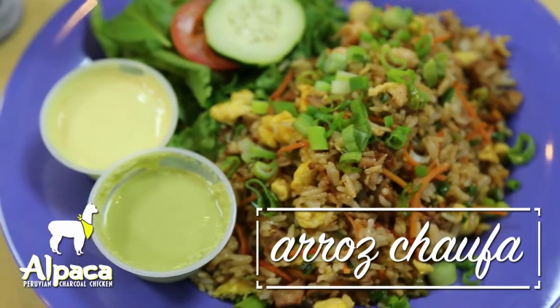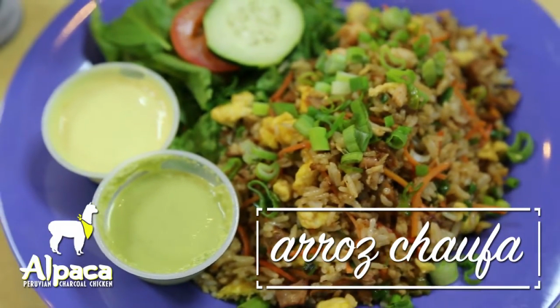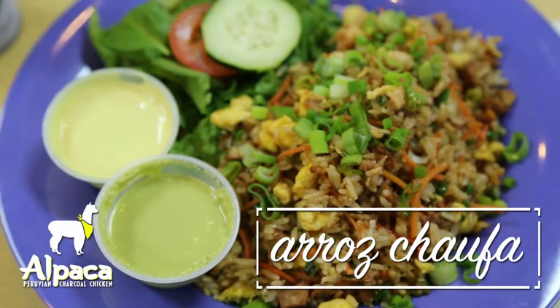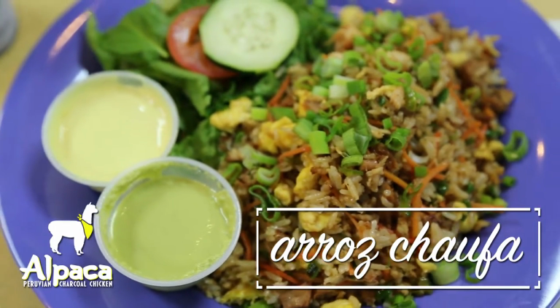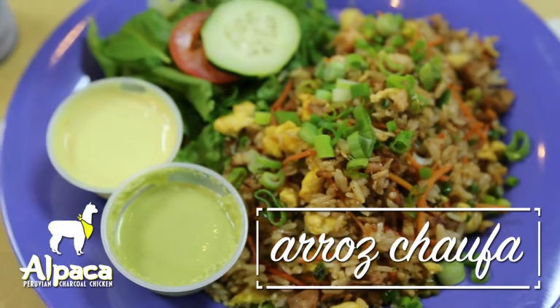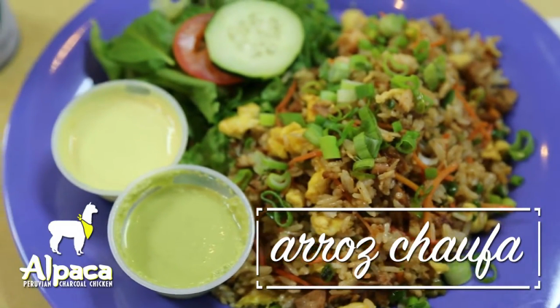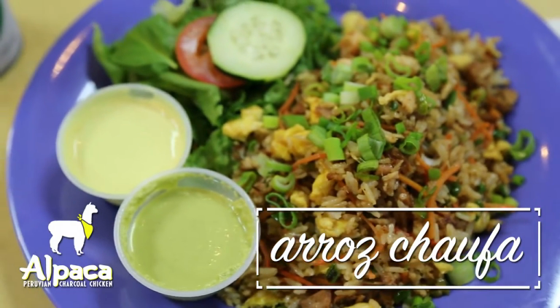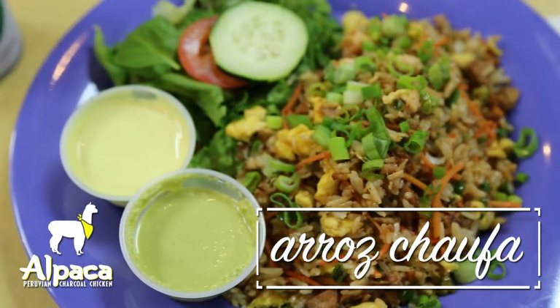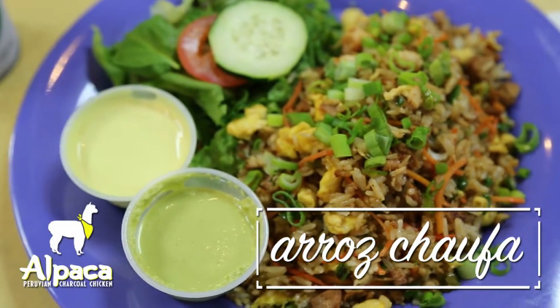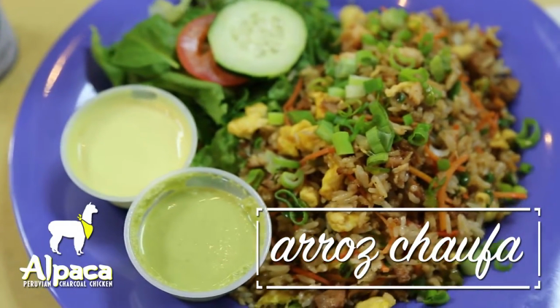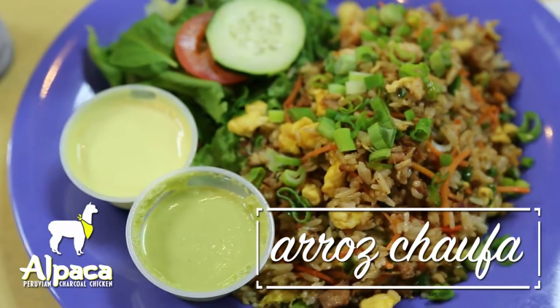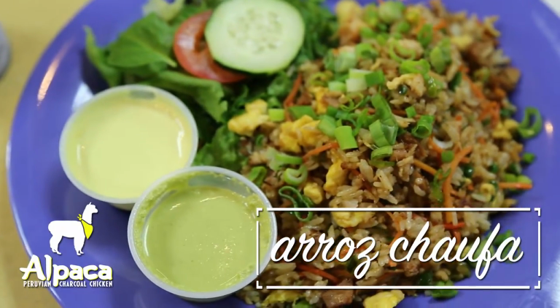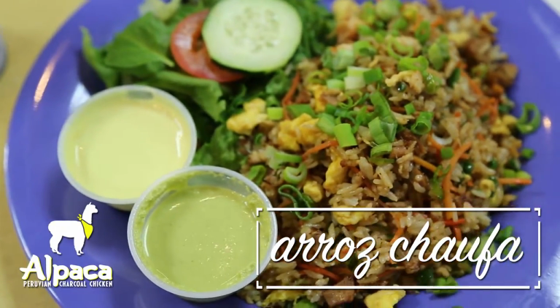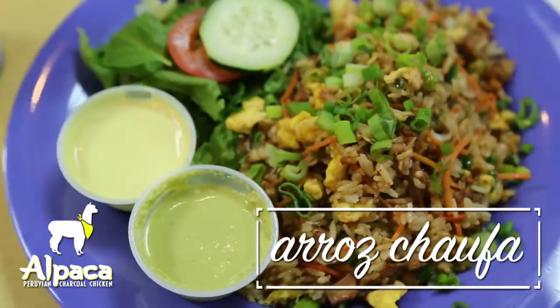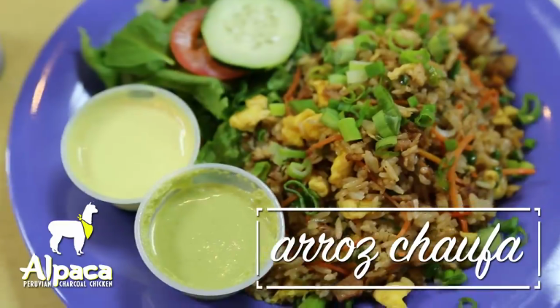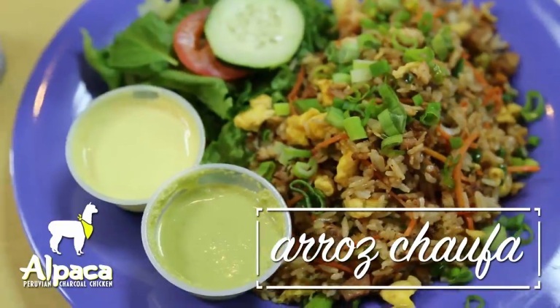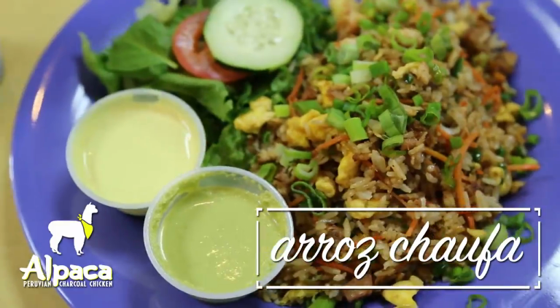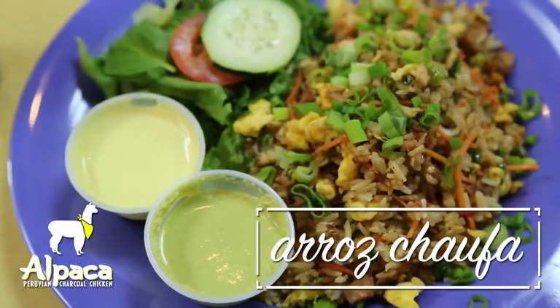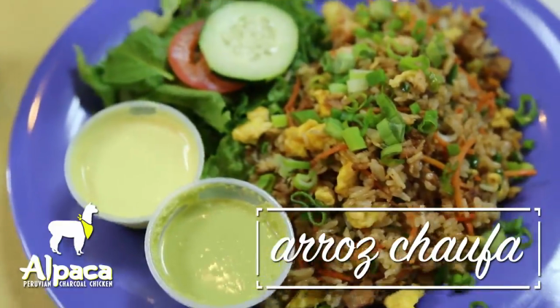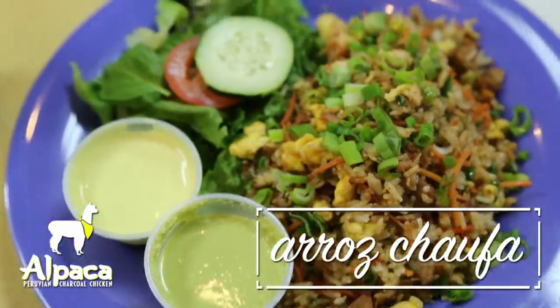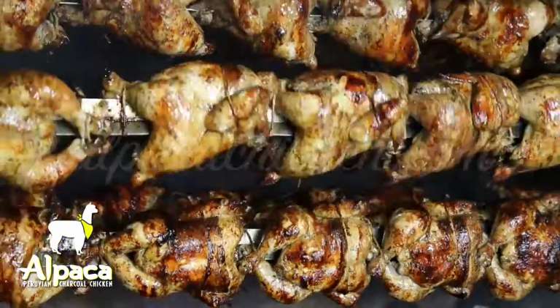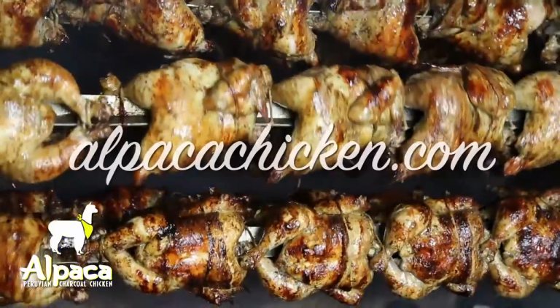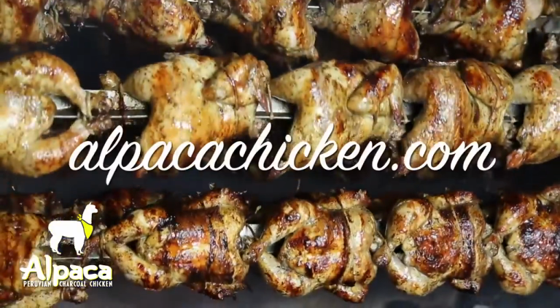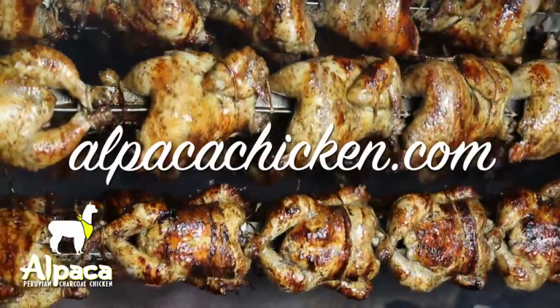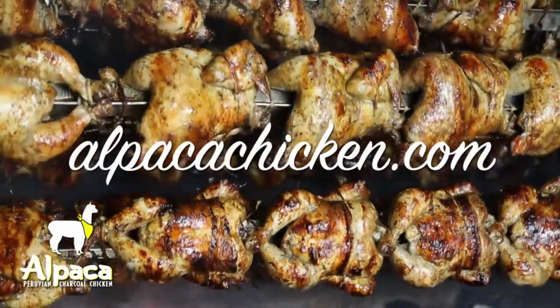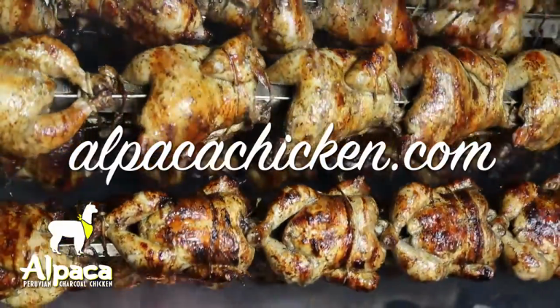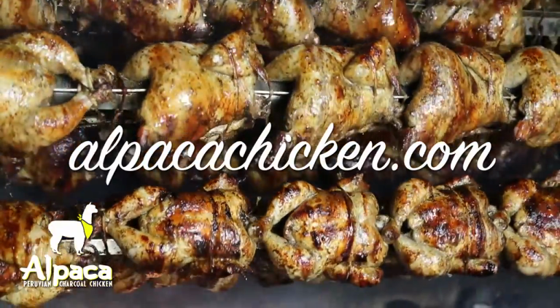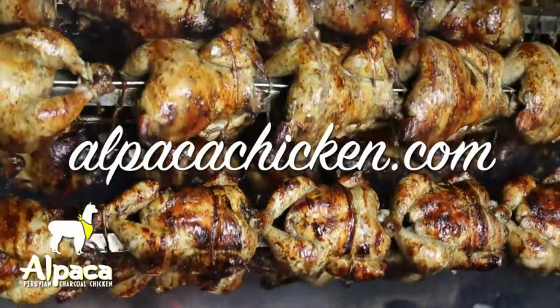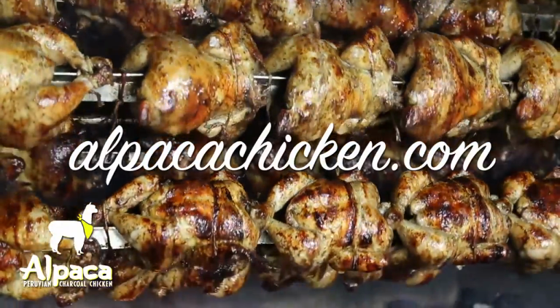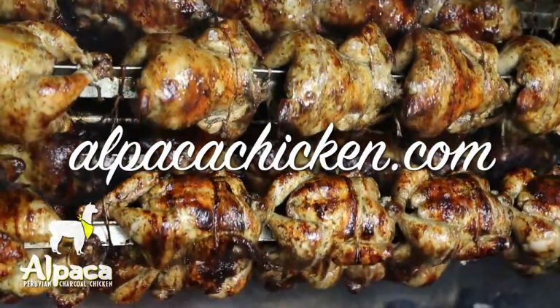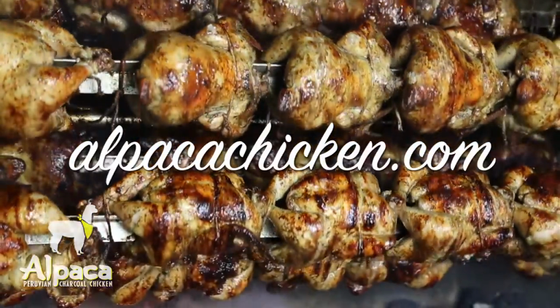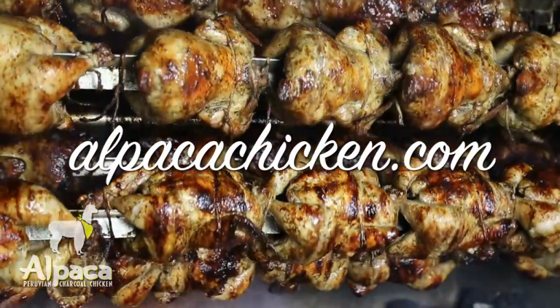Keep checking us out on YouTube, Facebook, and Instagram. And come see us soon at Alpaca.